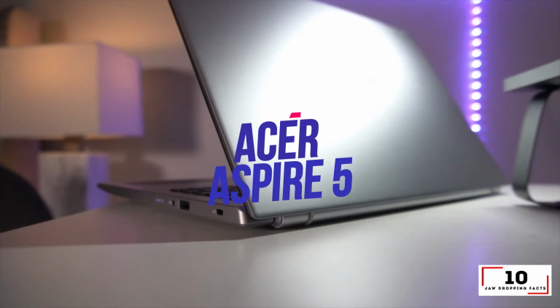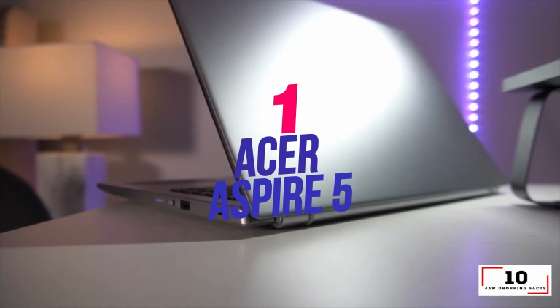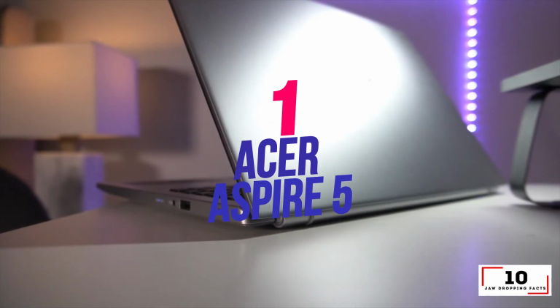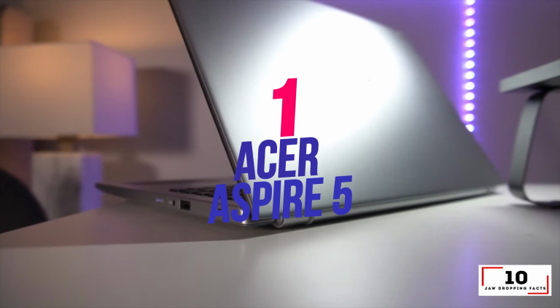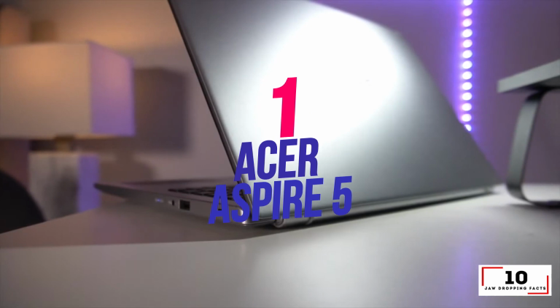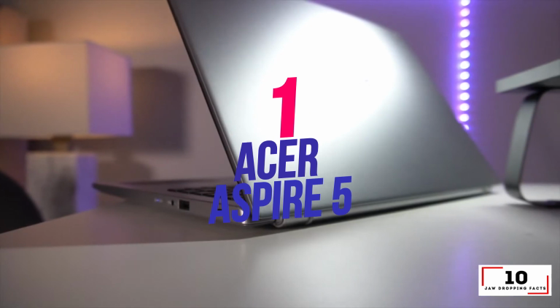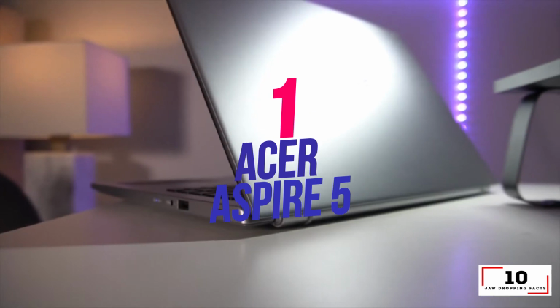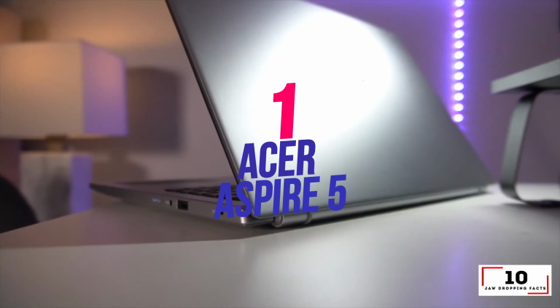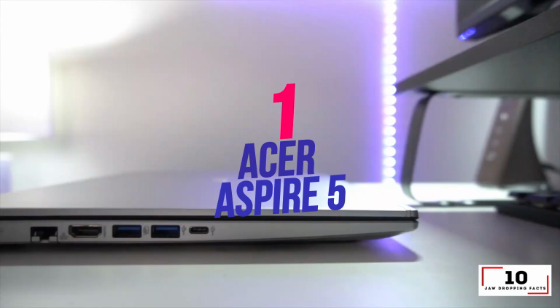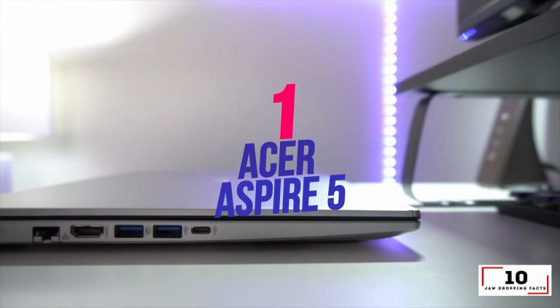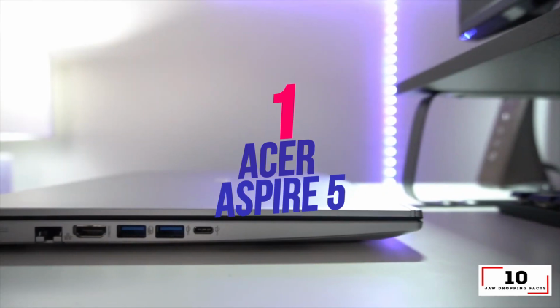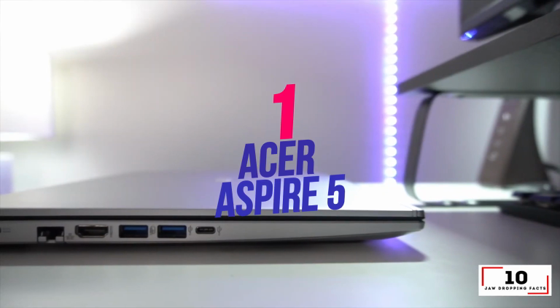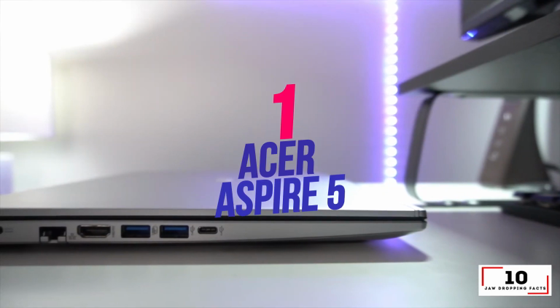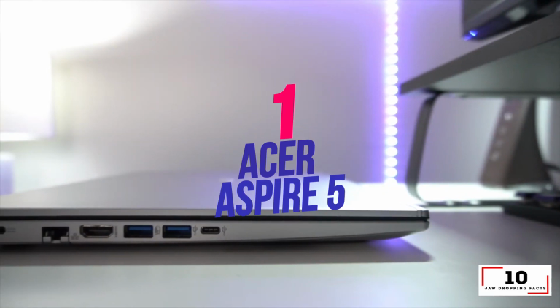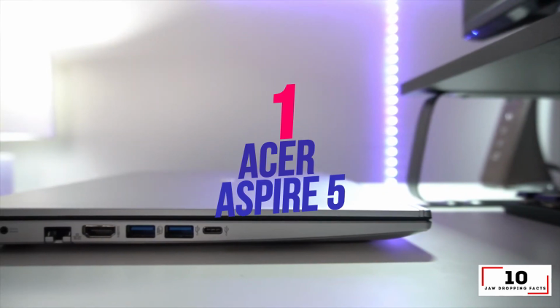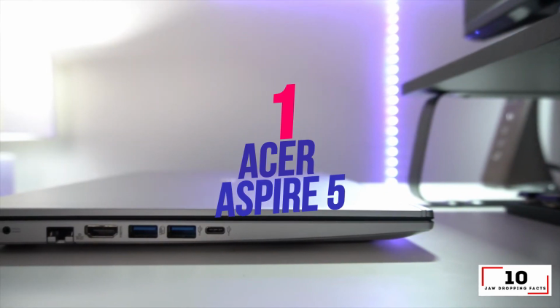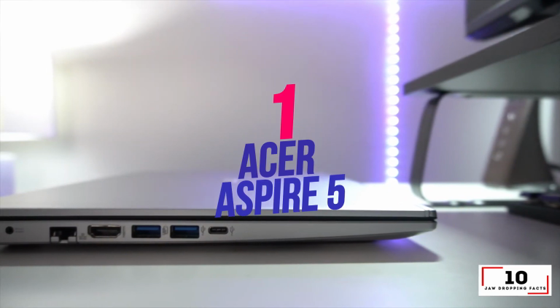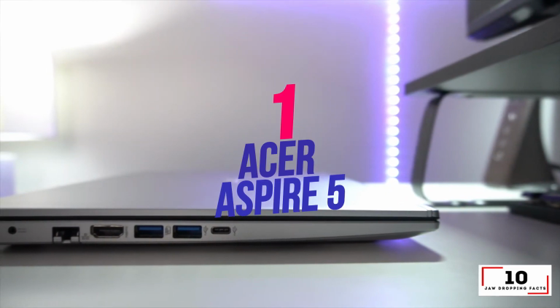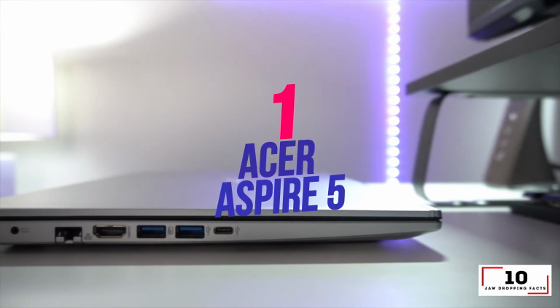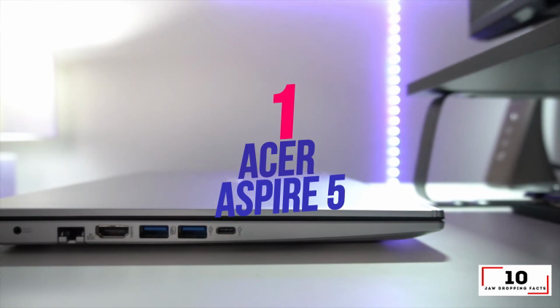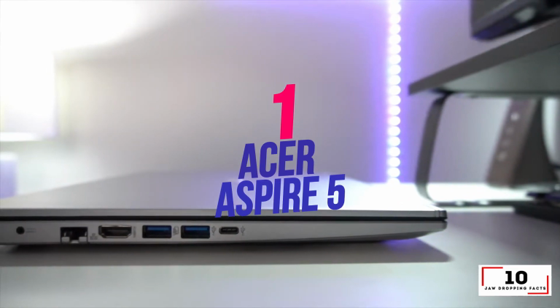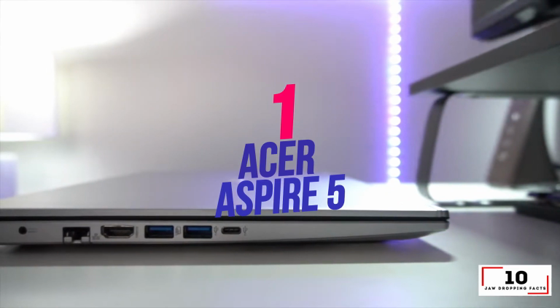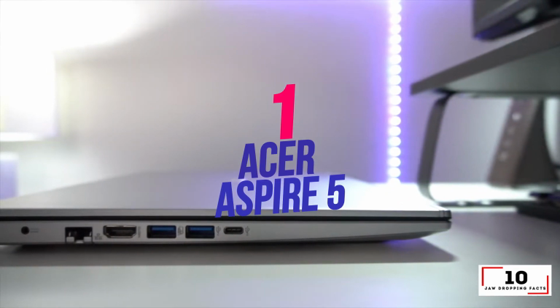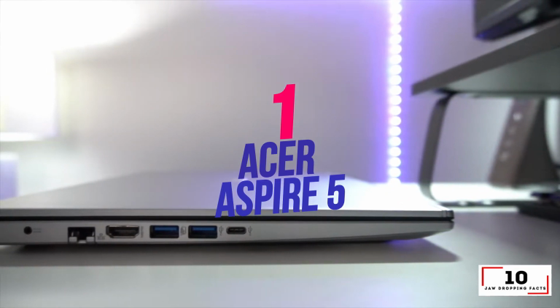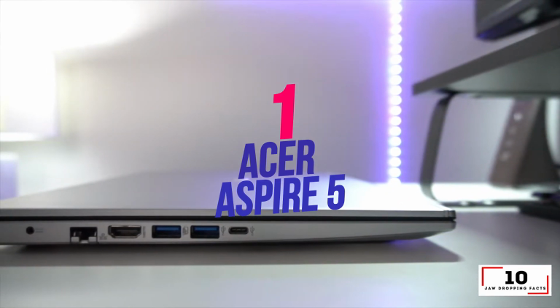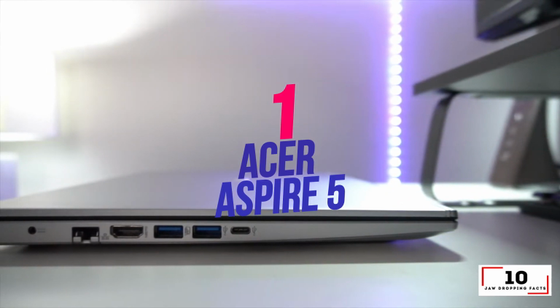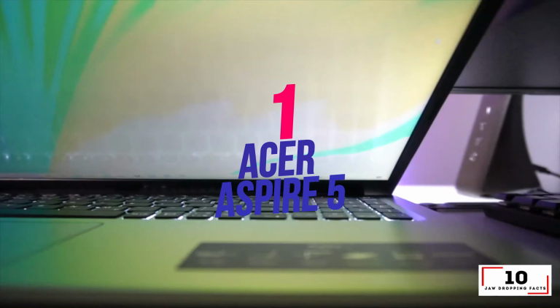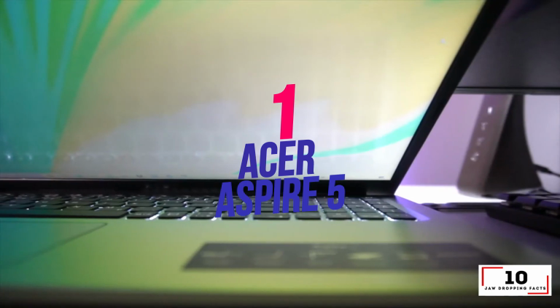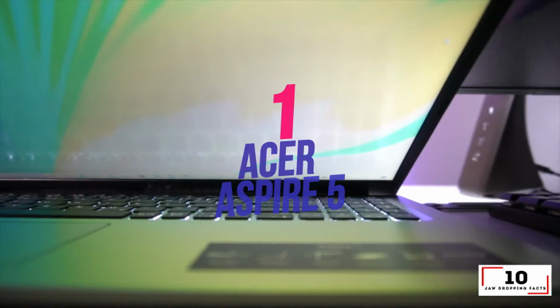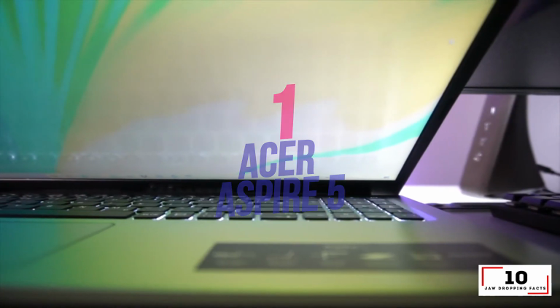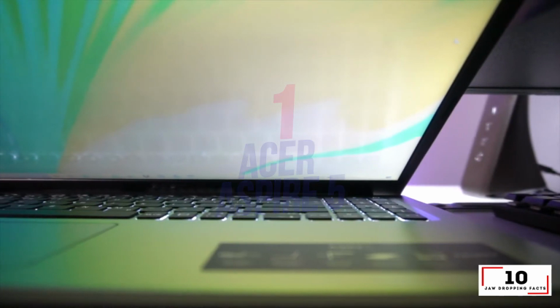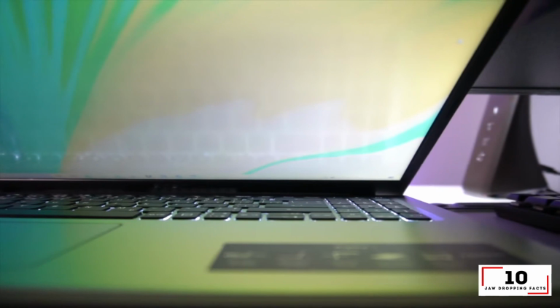Number 1: Acer Aspire 5 — the best overall laptop under $500 you can buy.